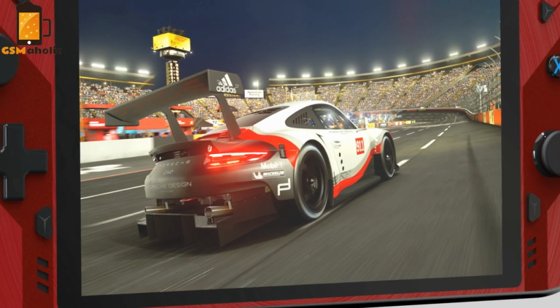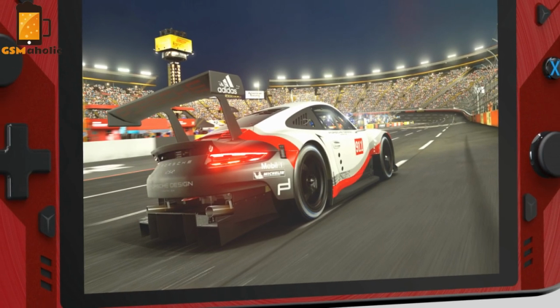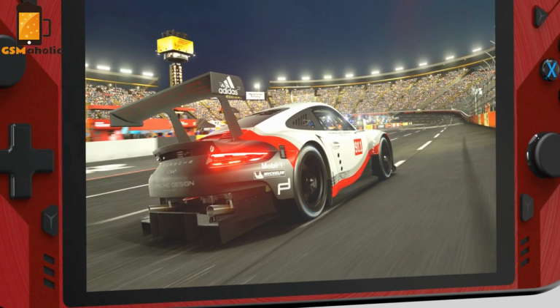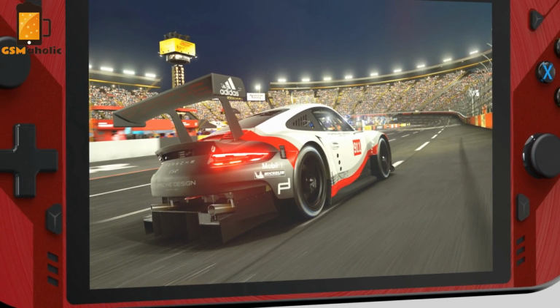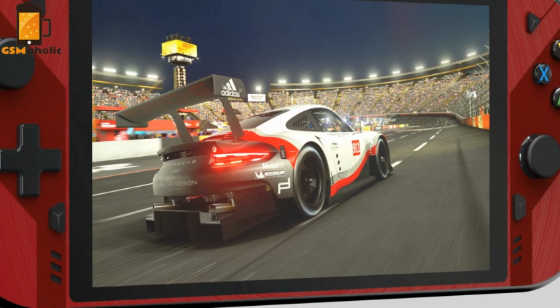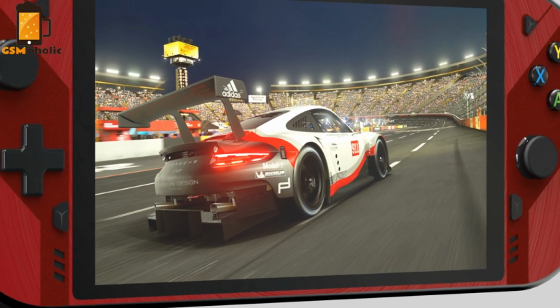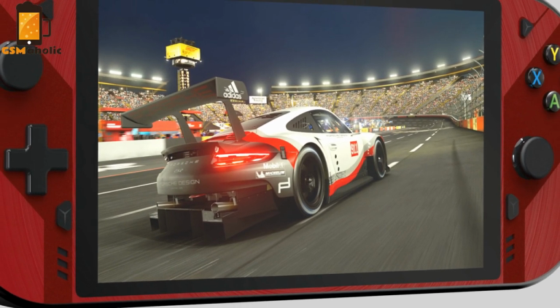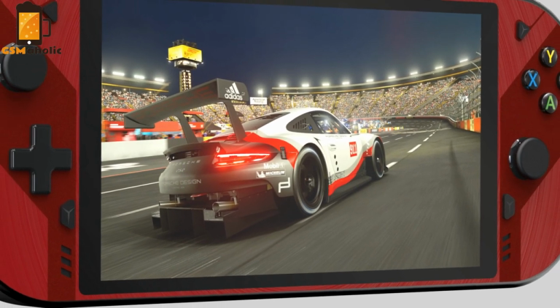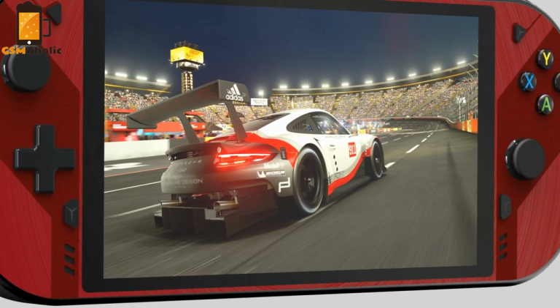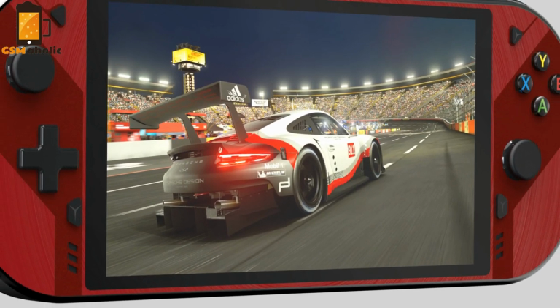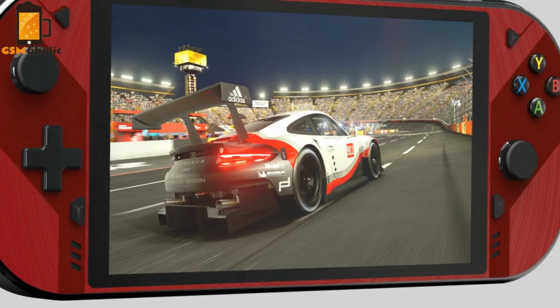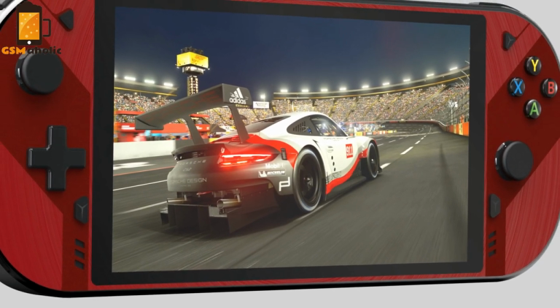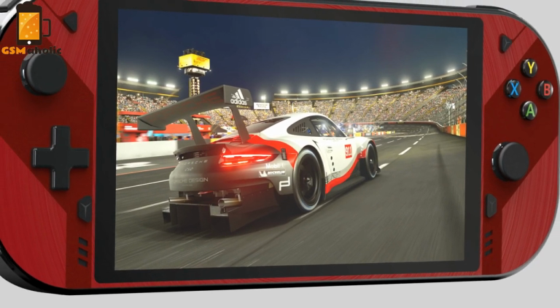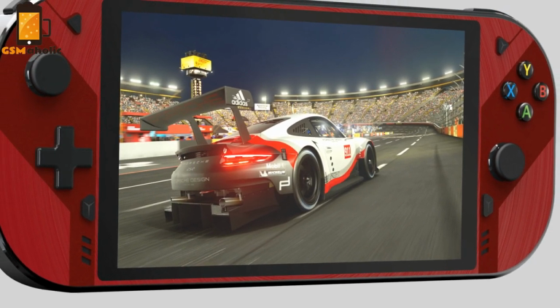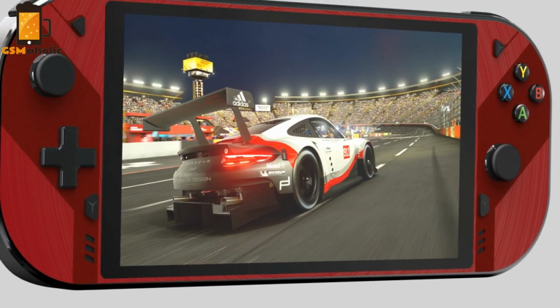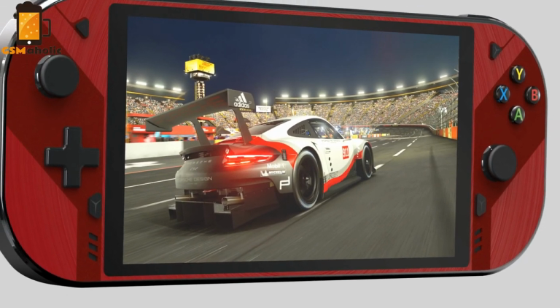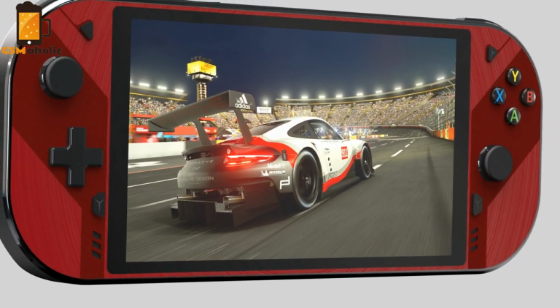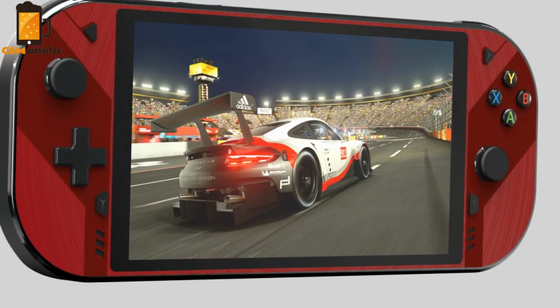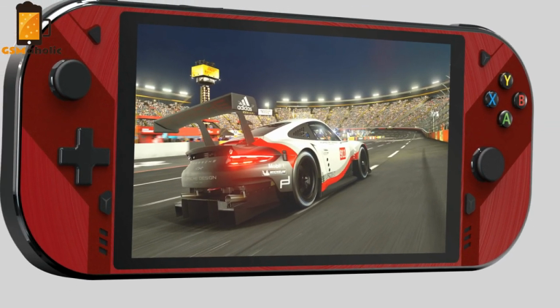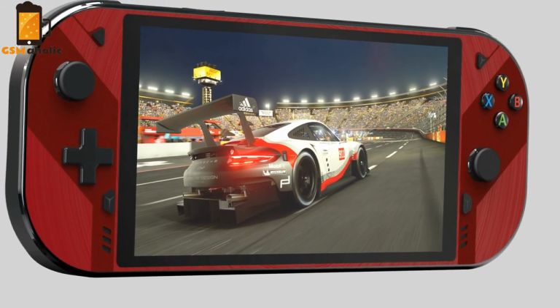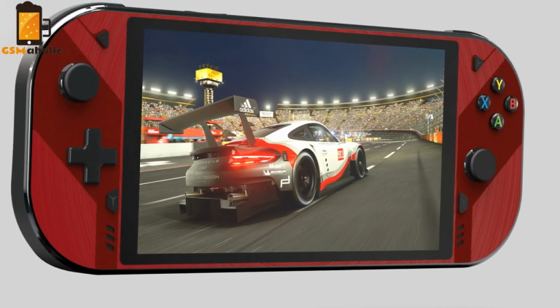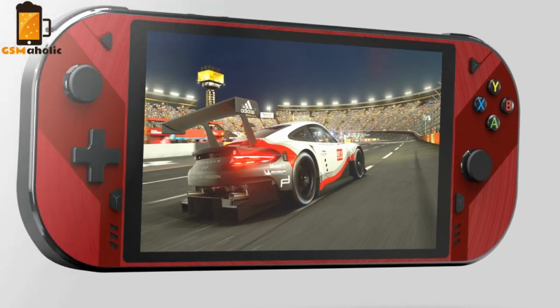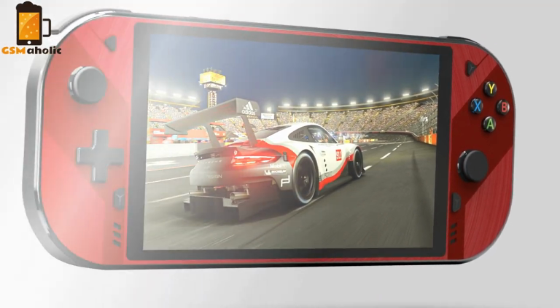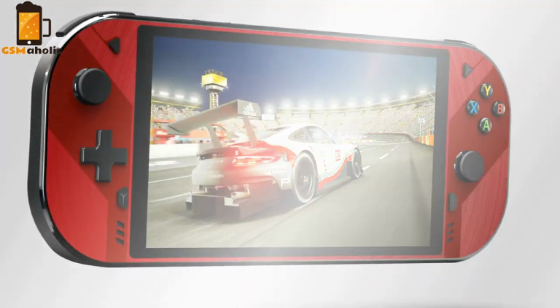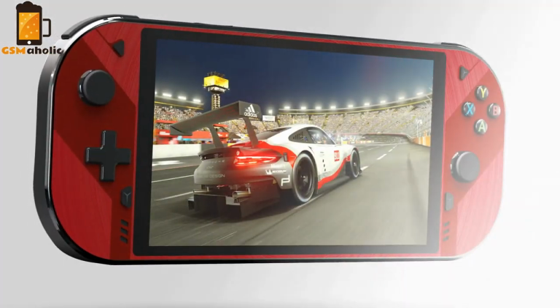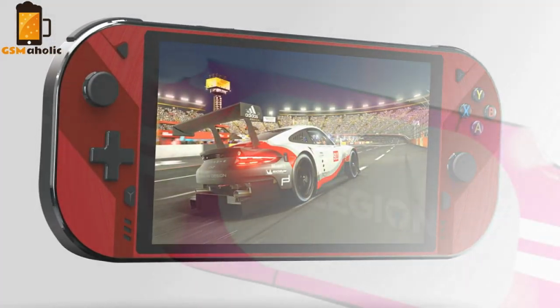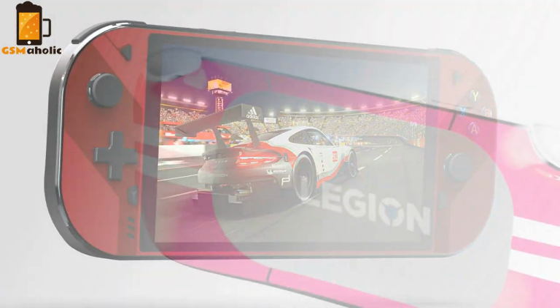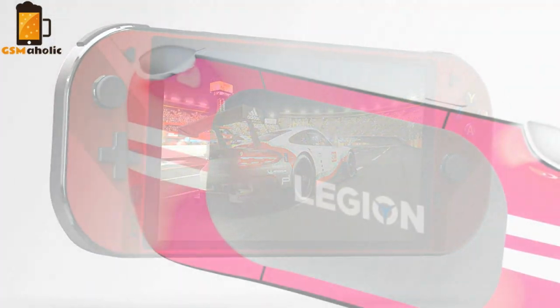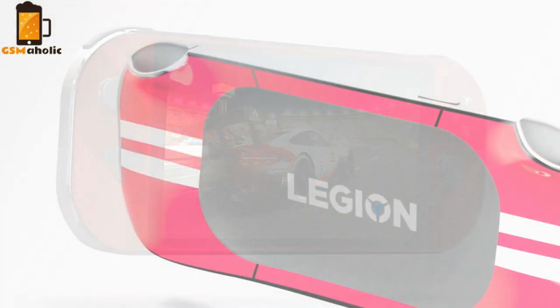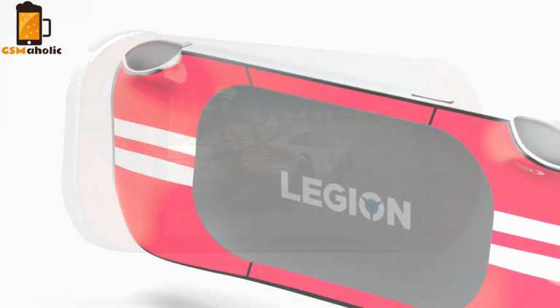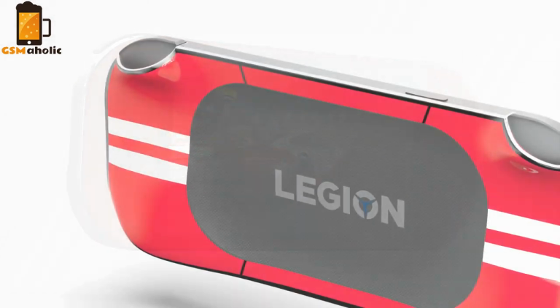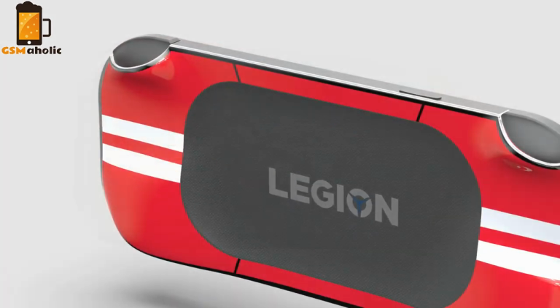The console lets us play hundreds of cloud games, stream their game library, or play mobile games.